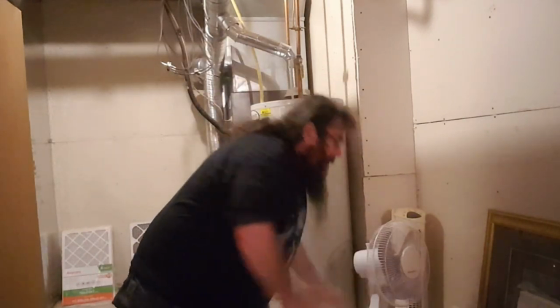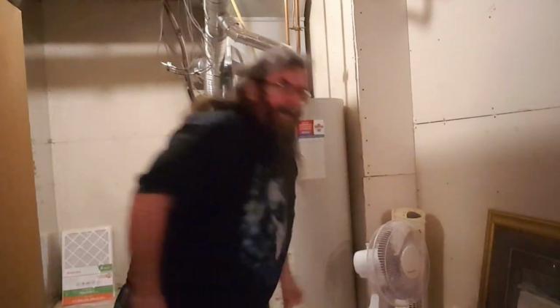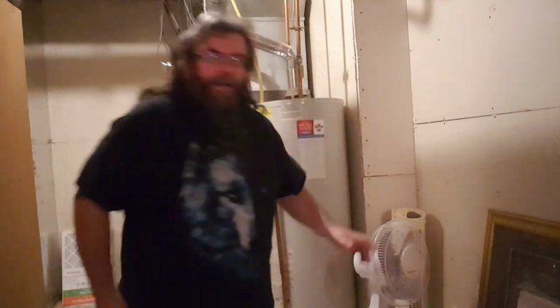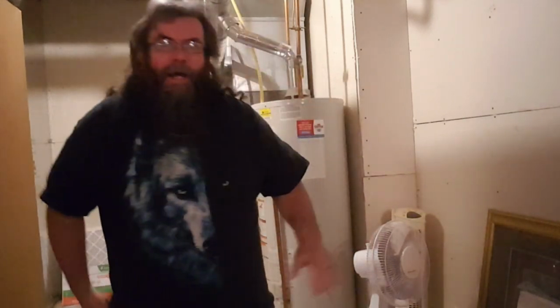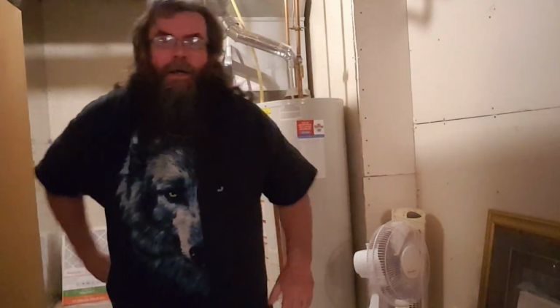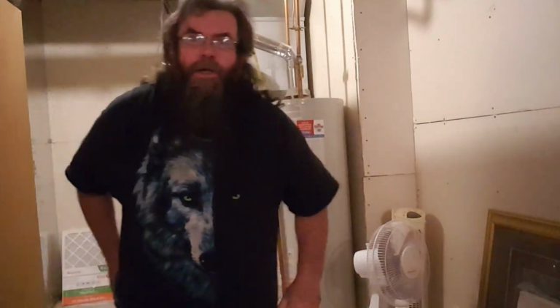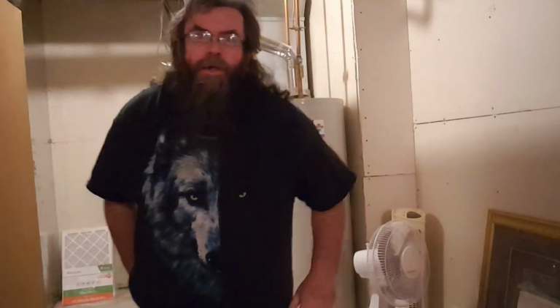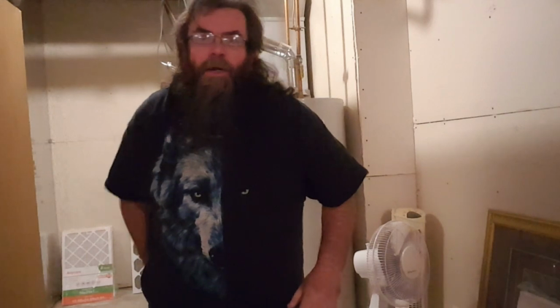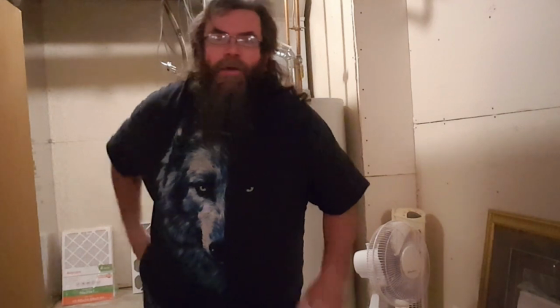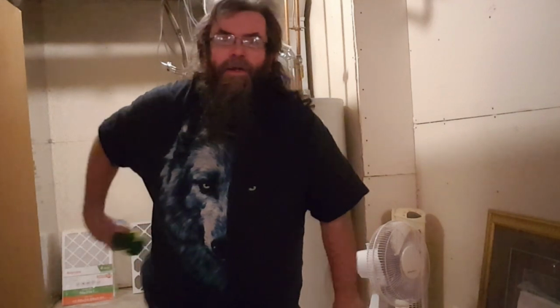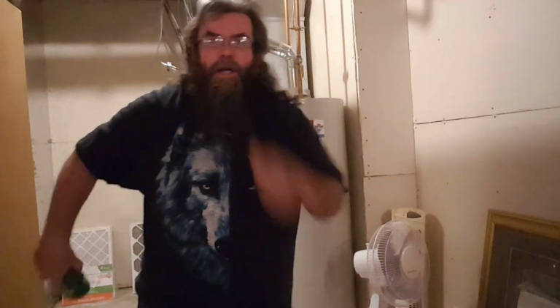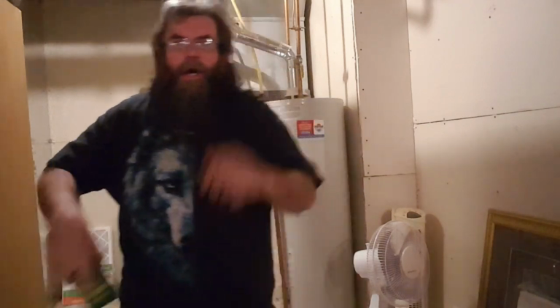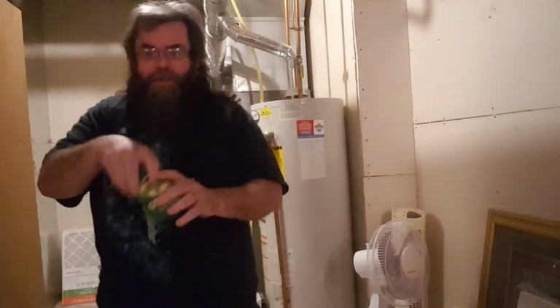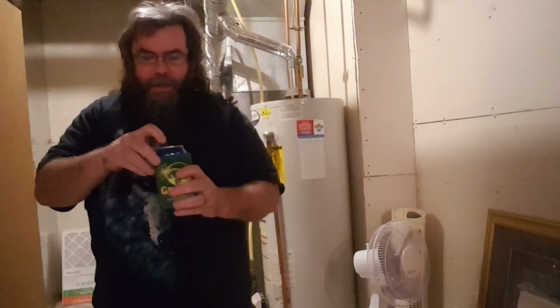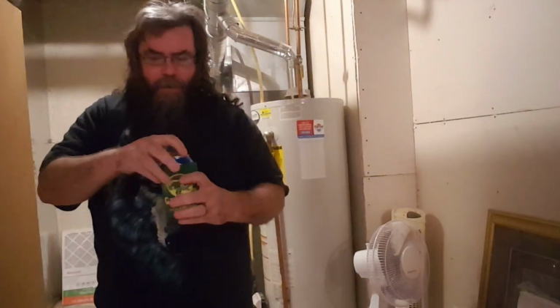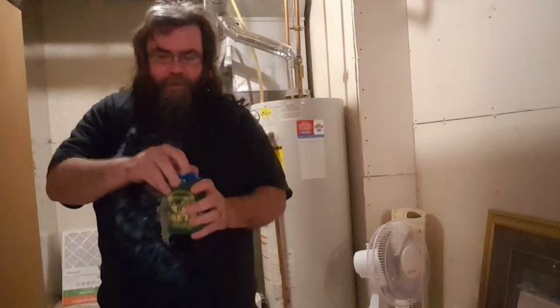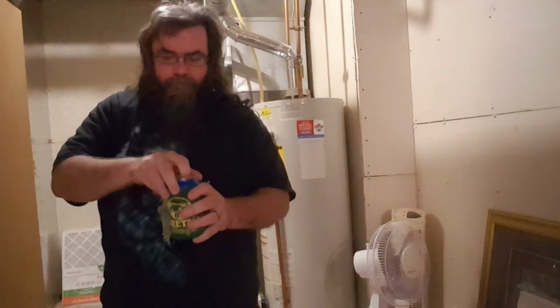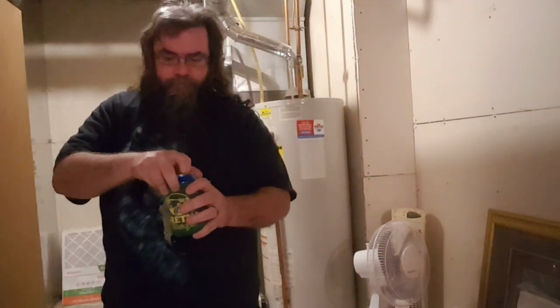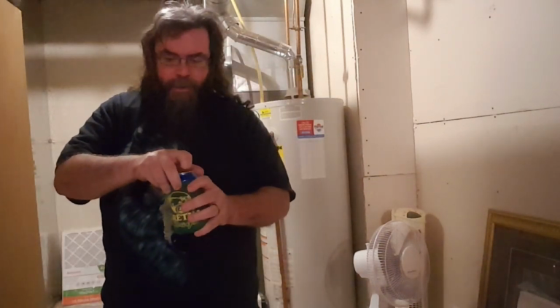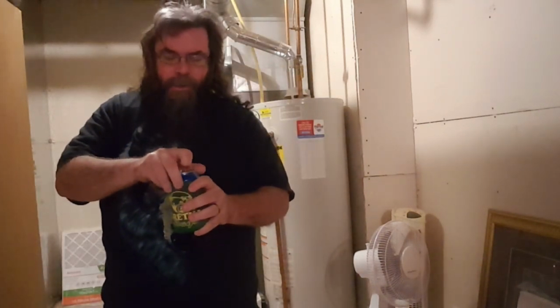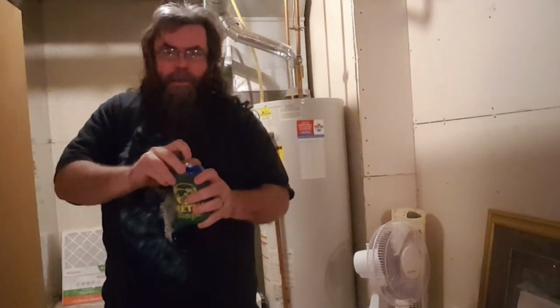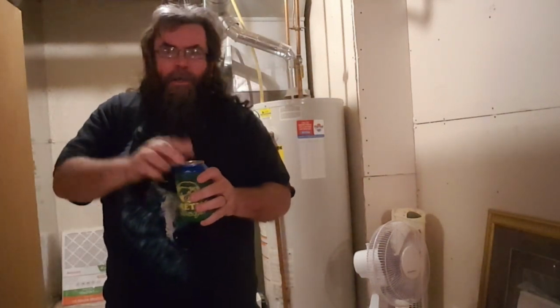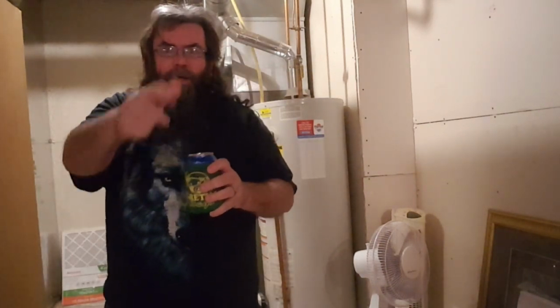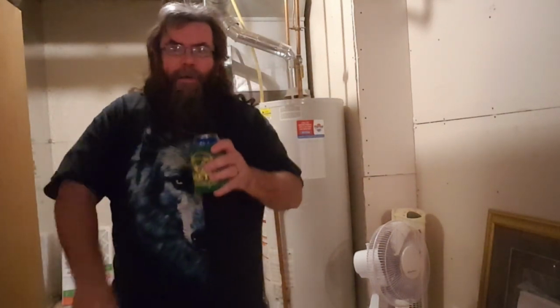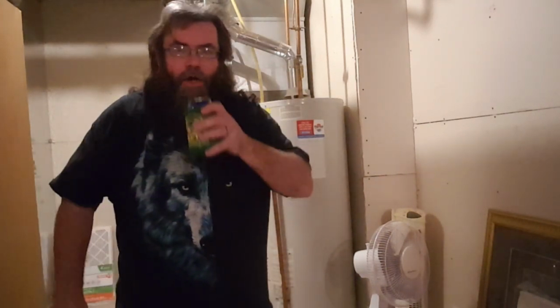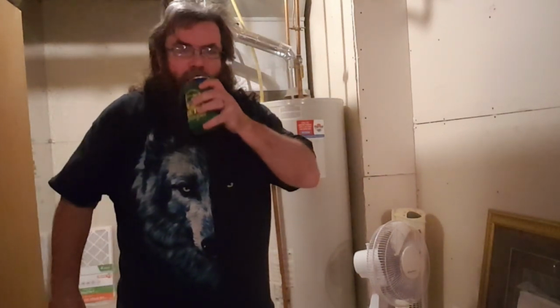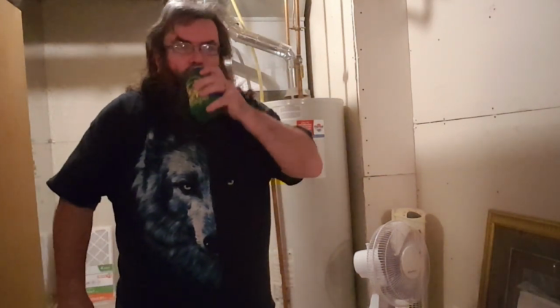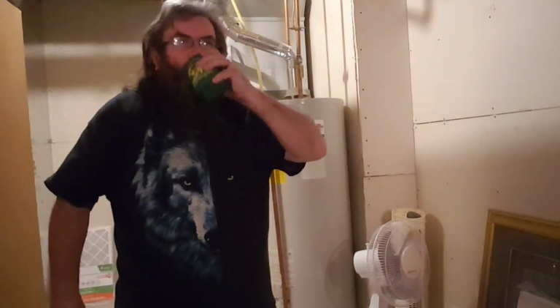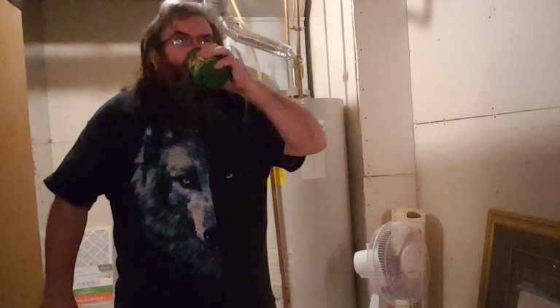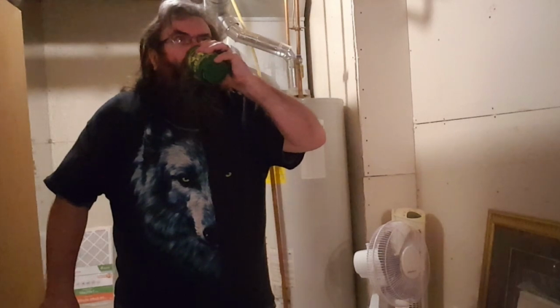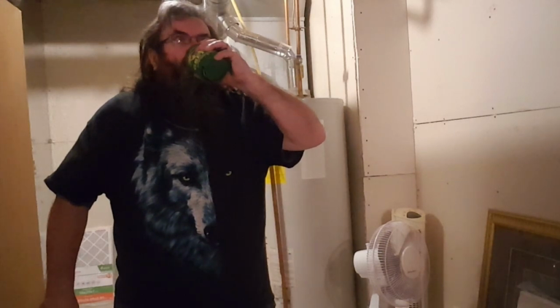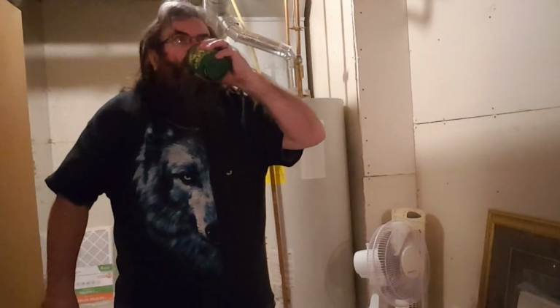Until next time, thanks for watching. The comment box is open and I'll see you next time at WVF — Go!